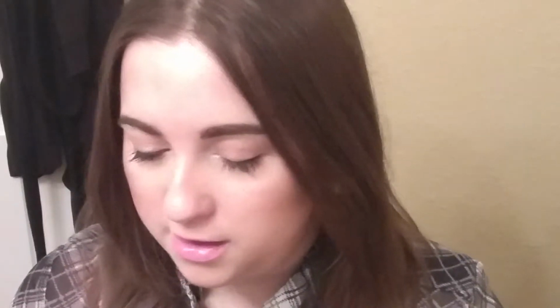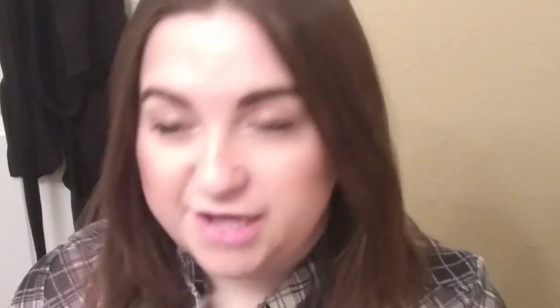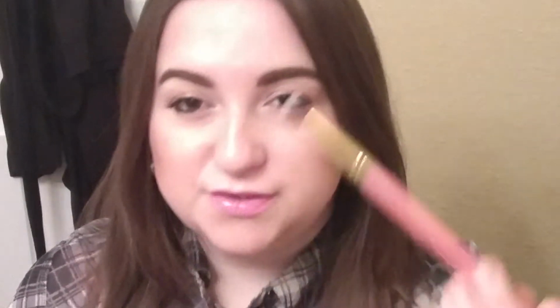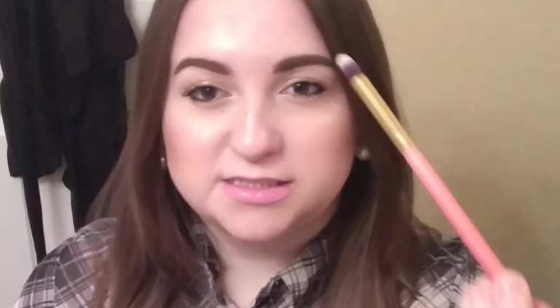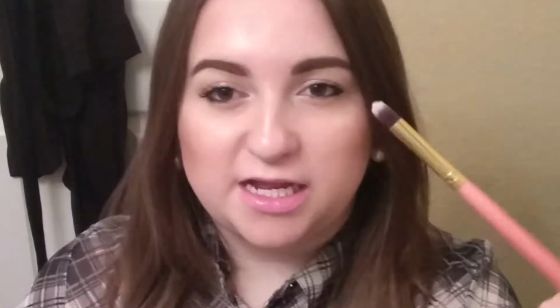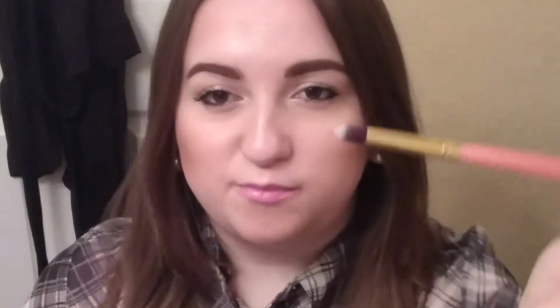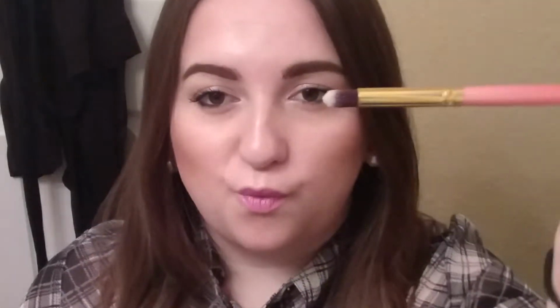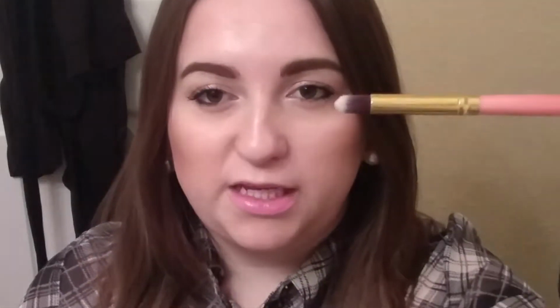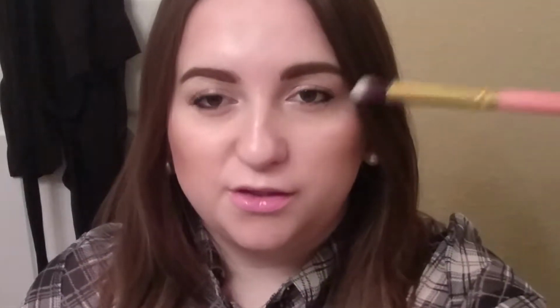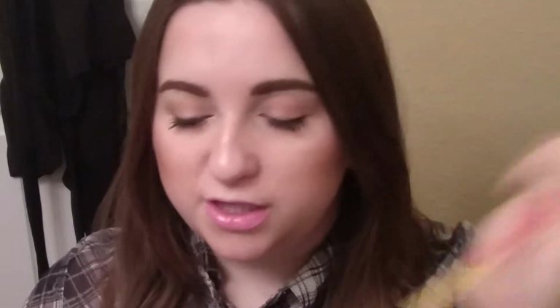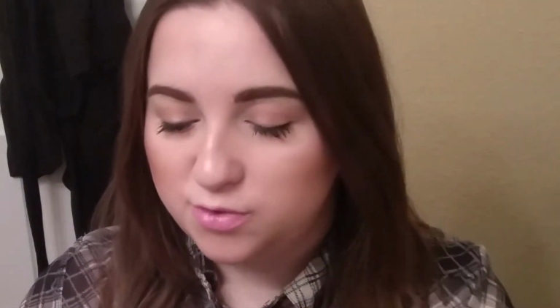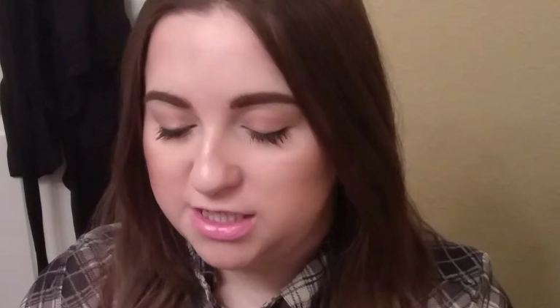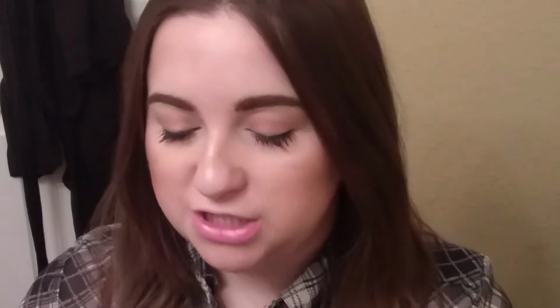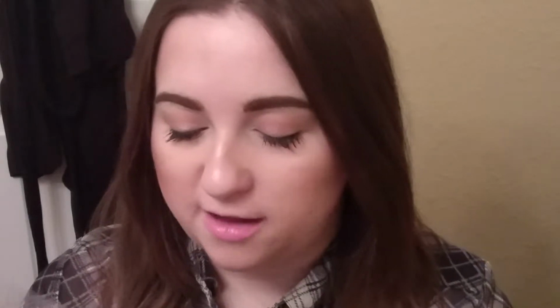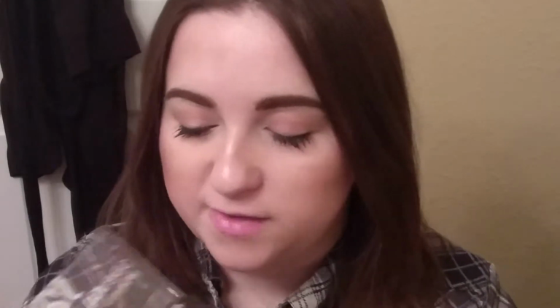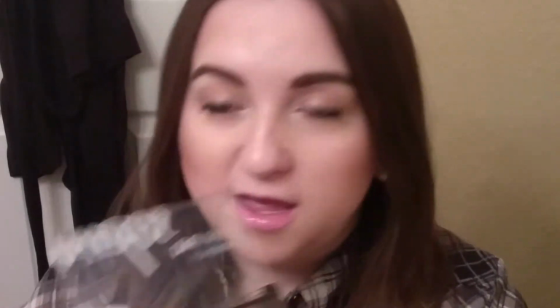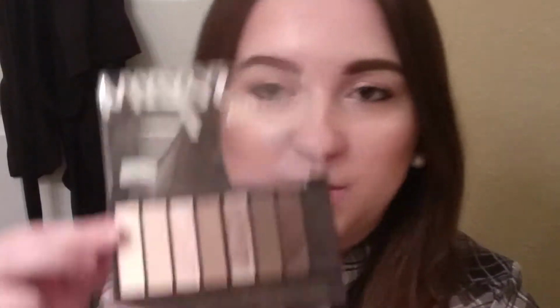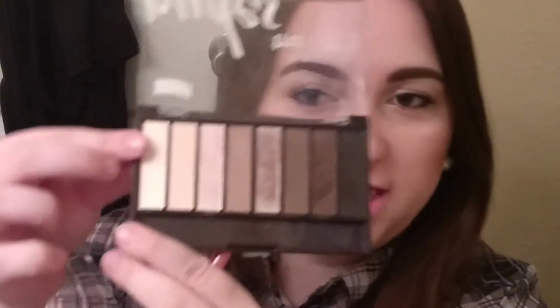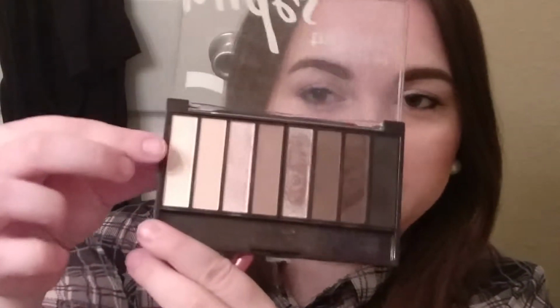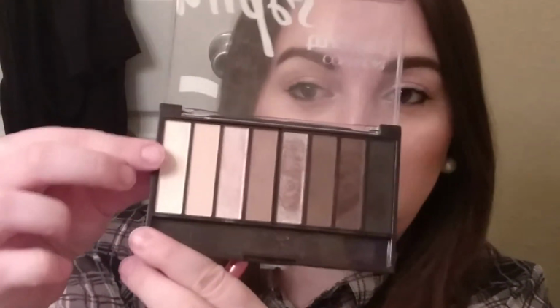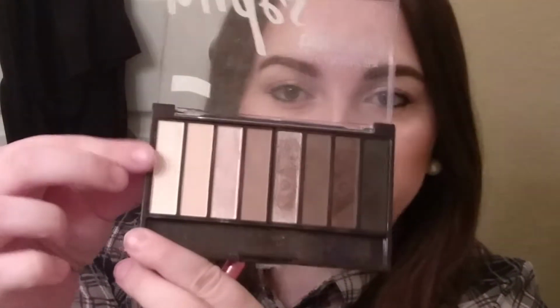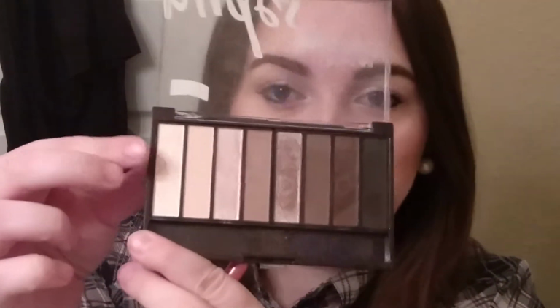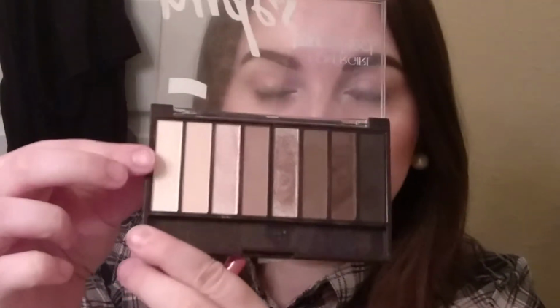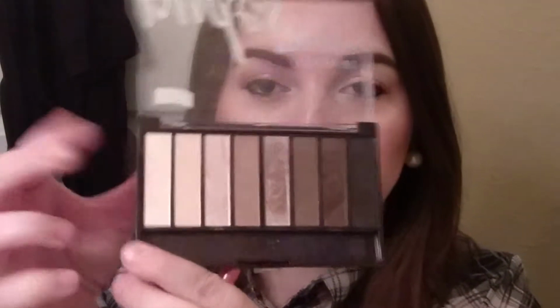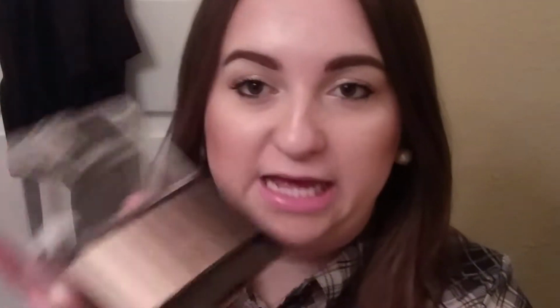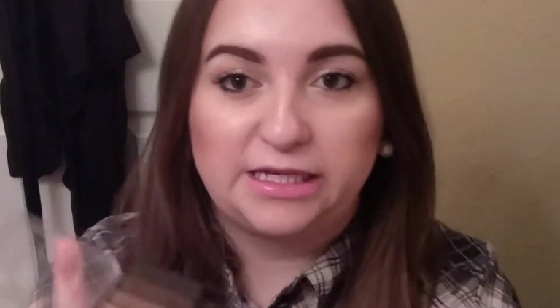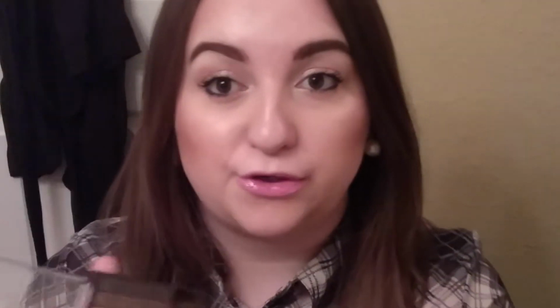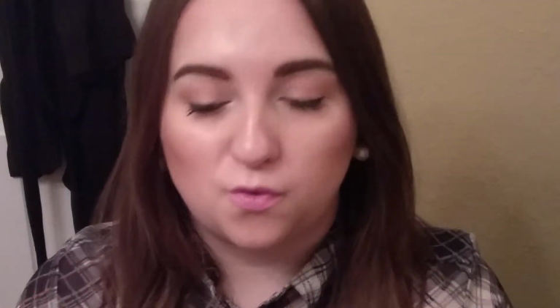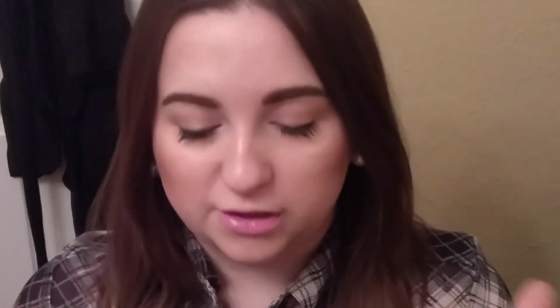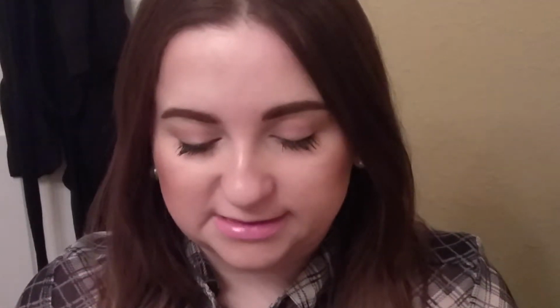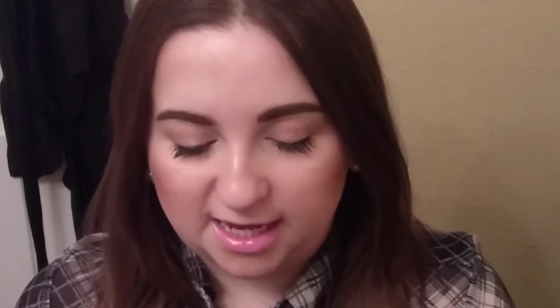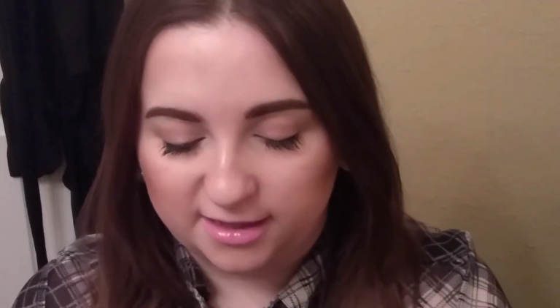Using this kind of pointy-looking brush, I'm going to take this lightest shade and put that in the inner corner as a highlight.